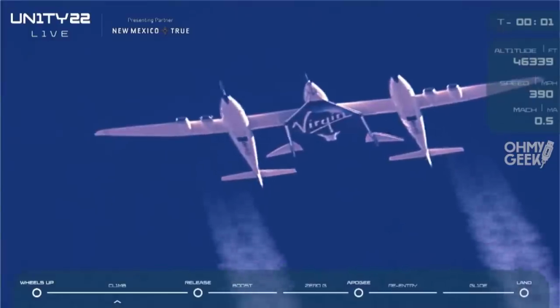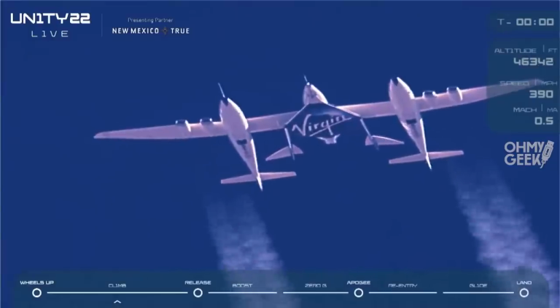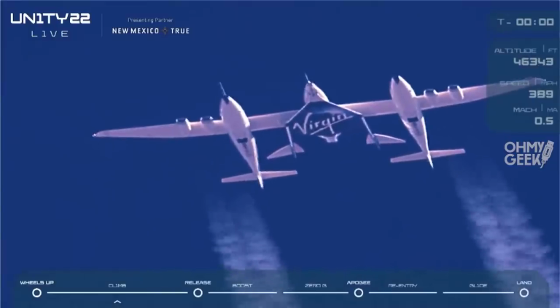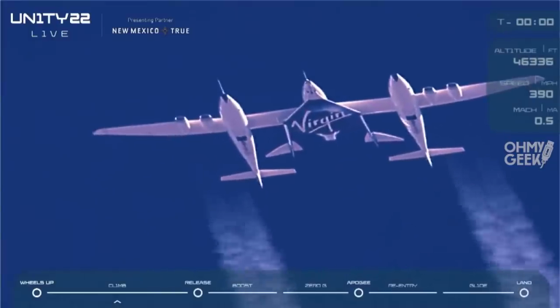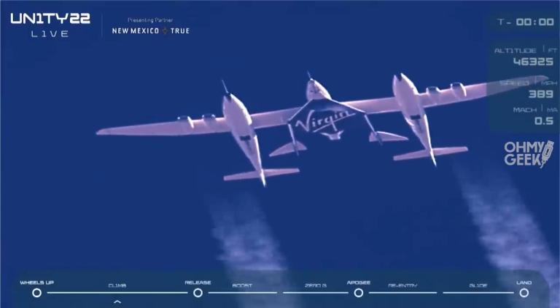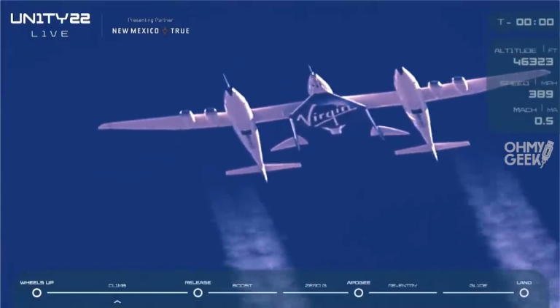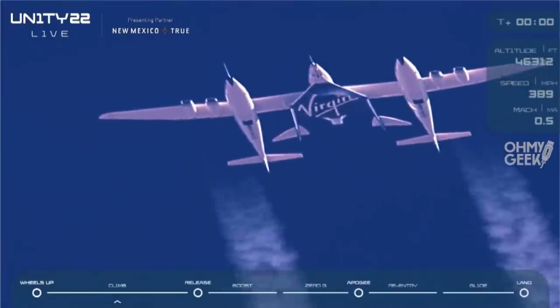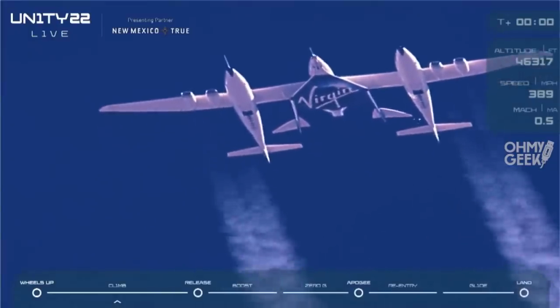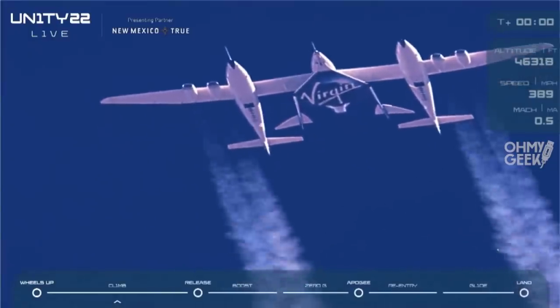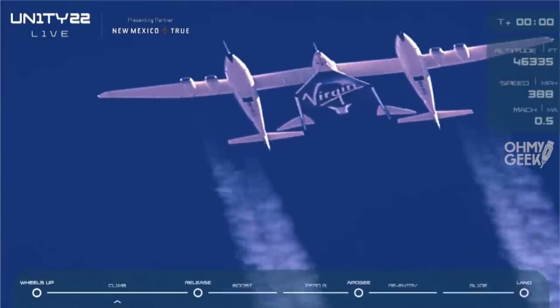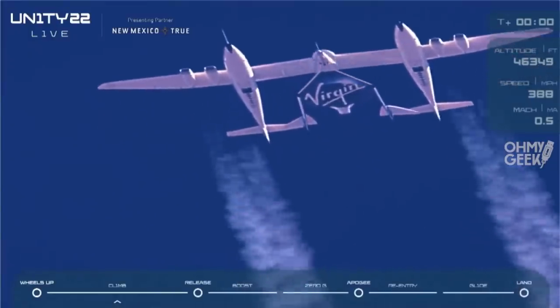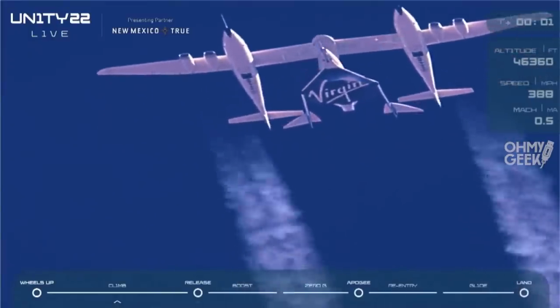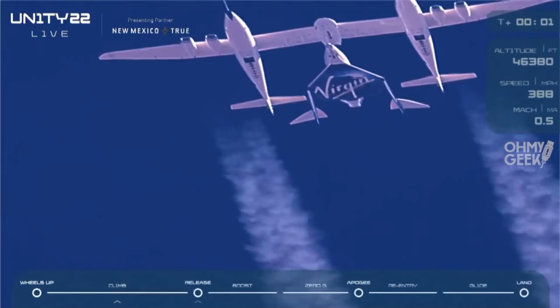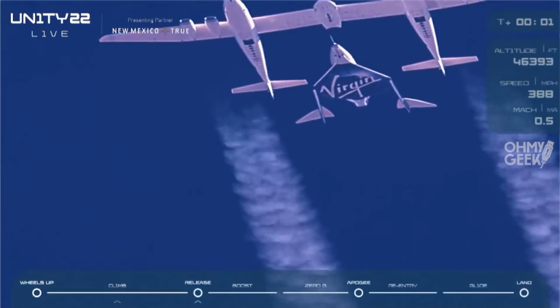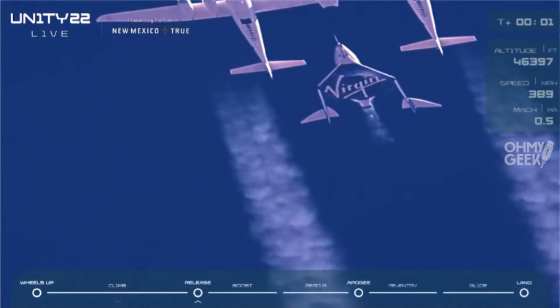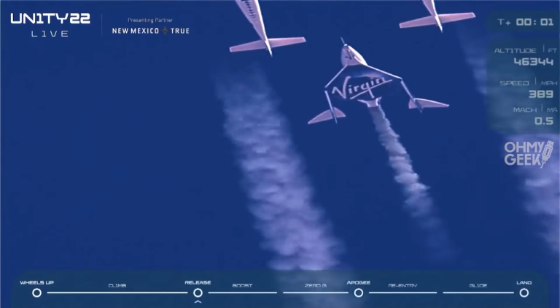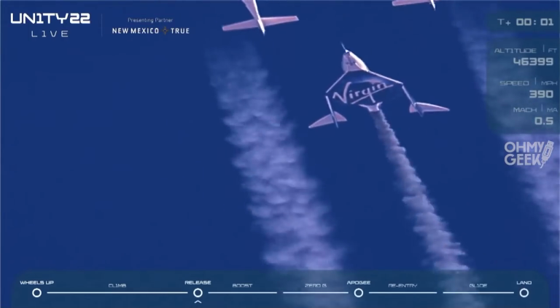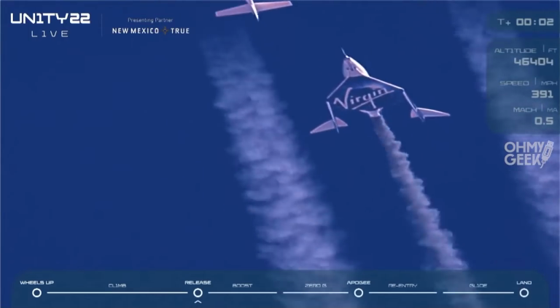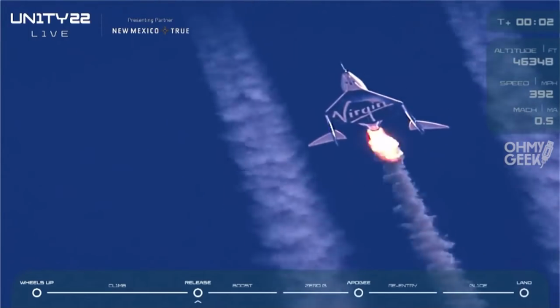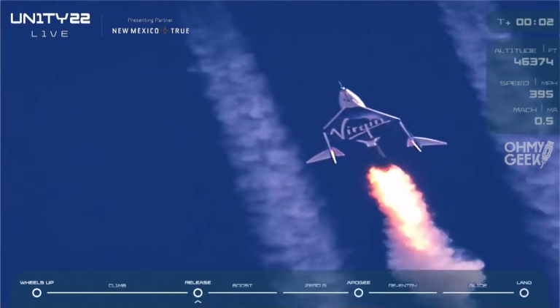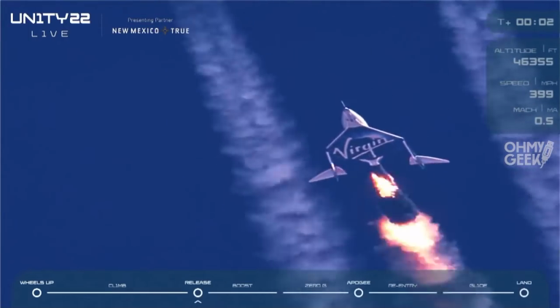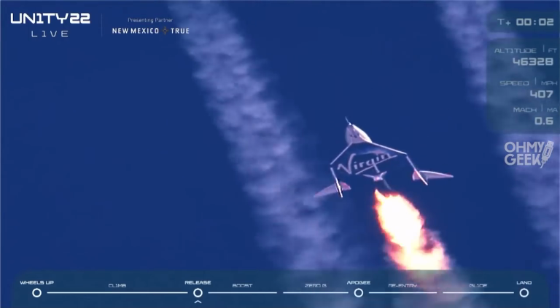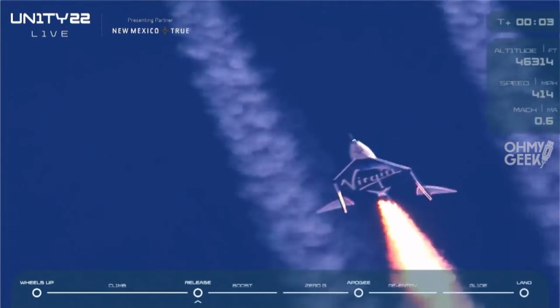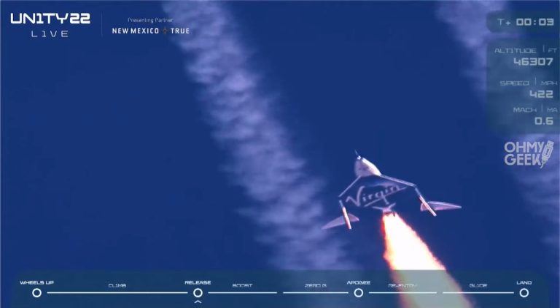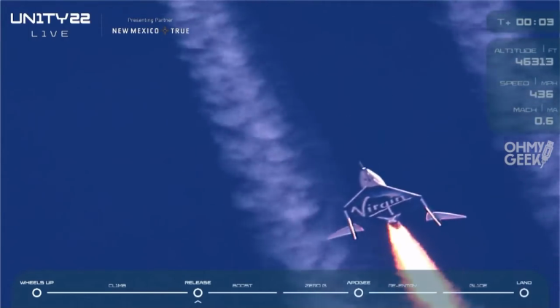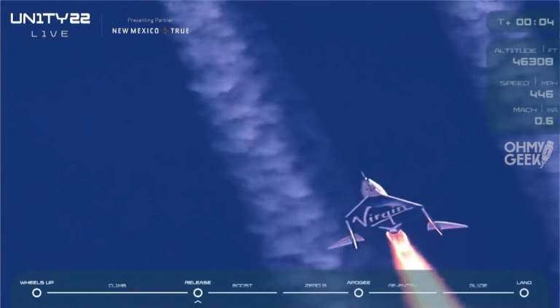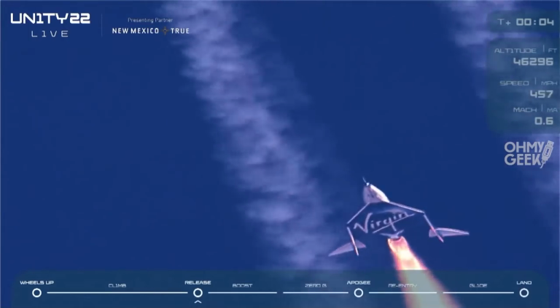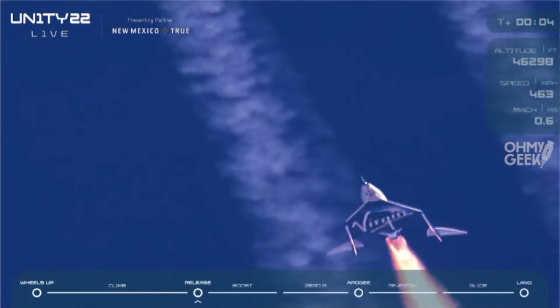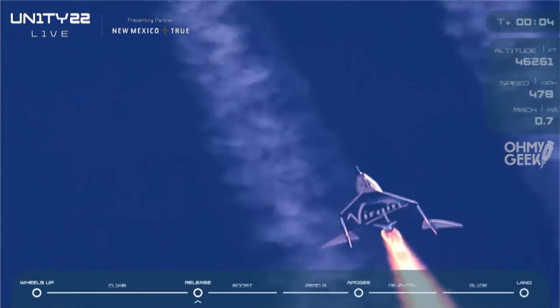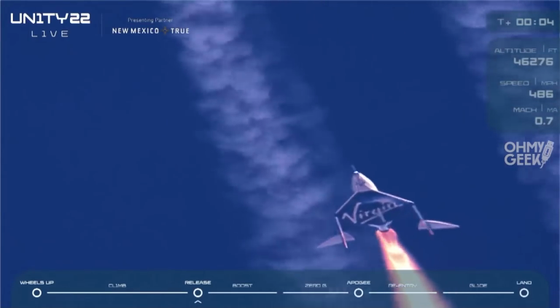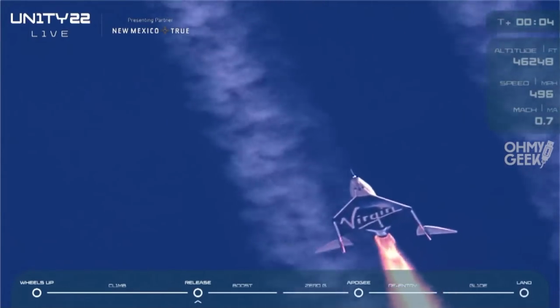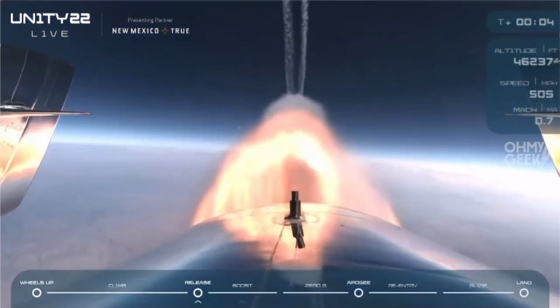Release, release, release. Clean release. Ignition. Good rocket motor burn.